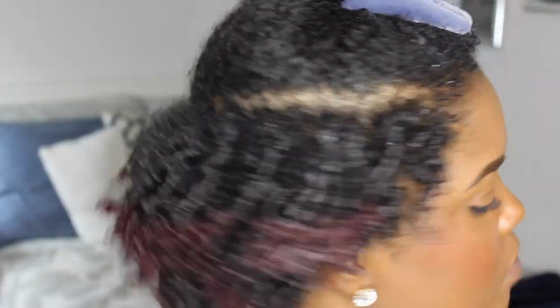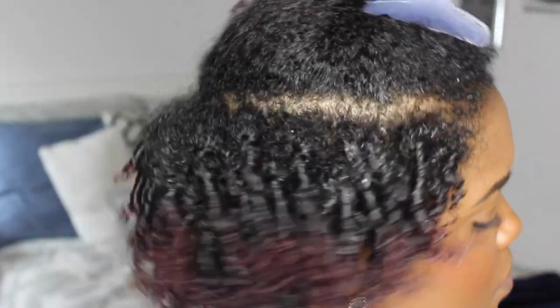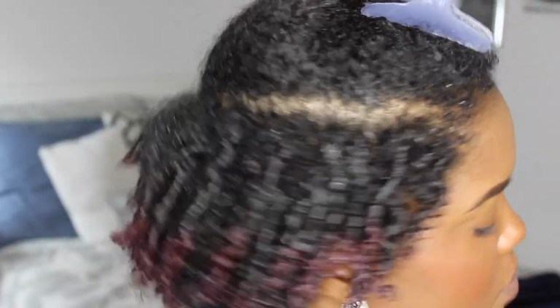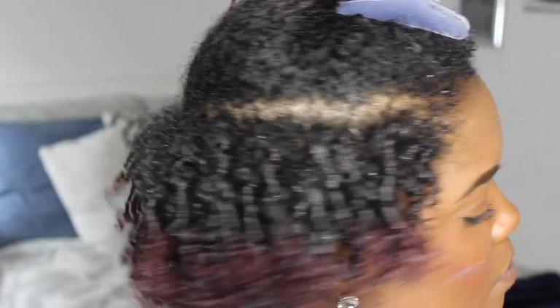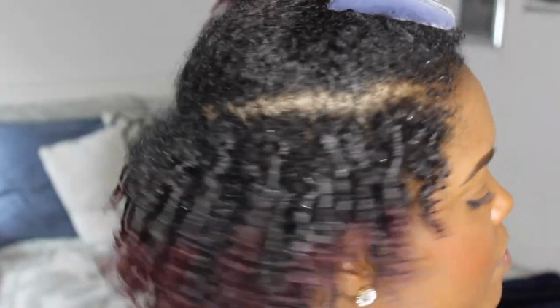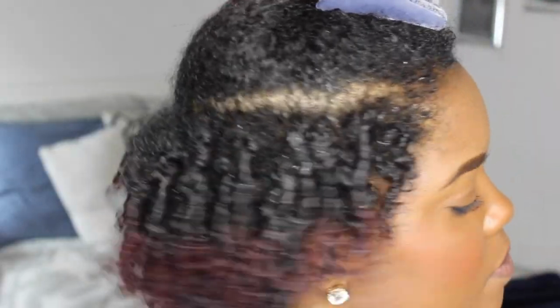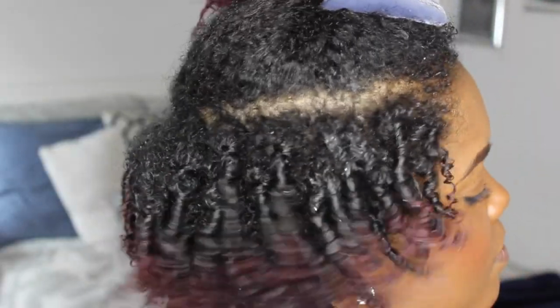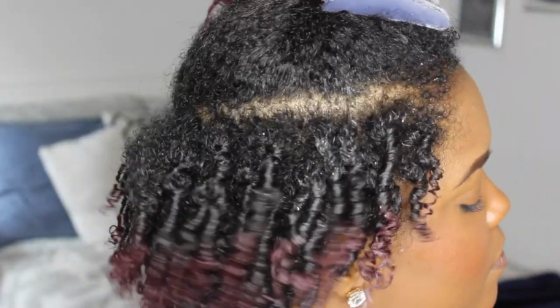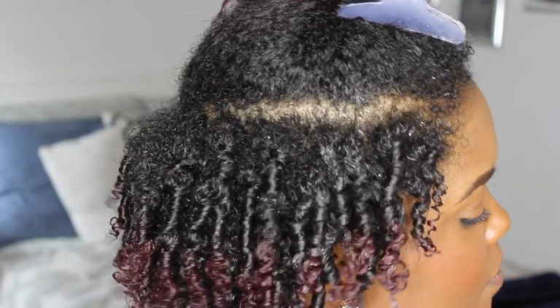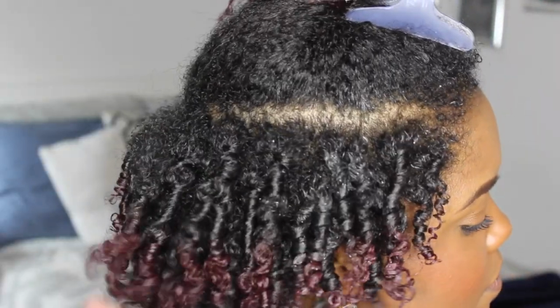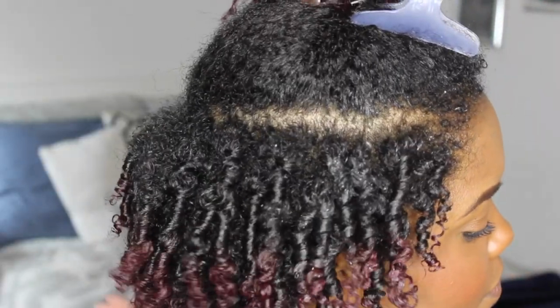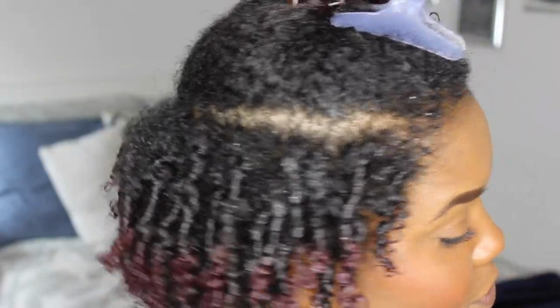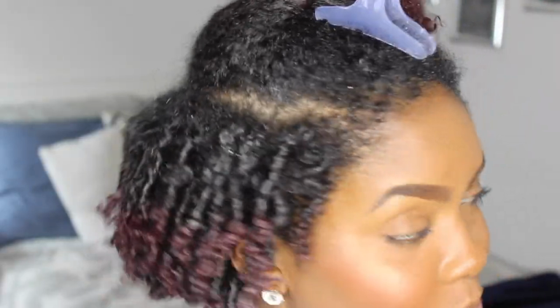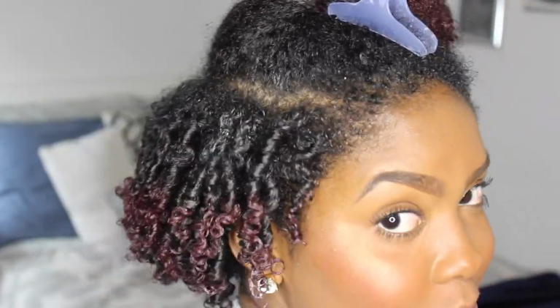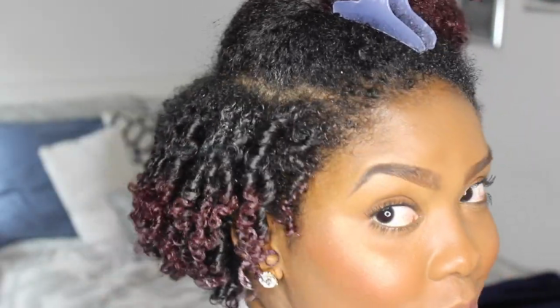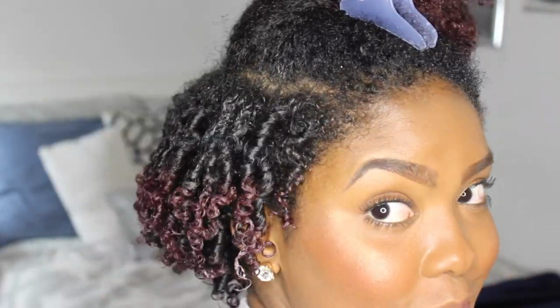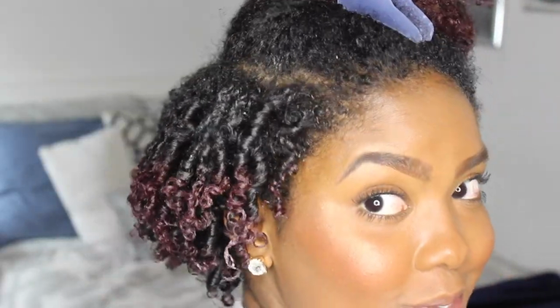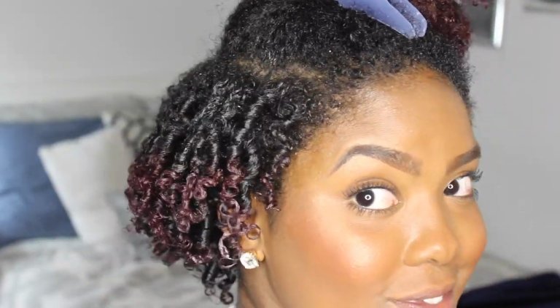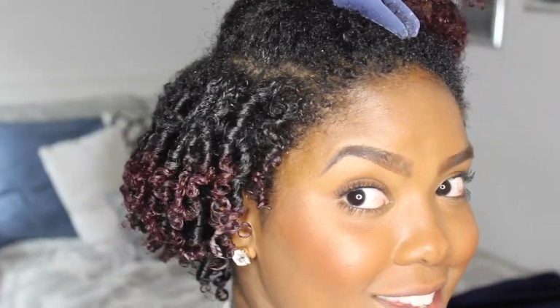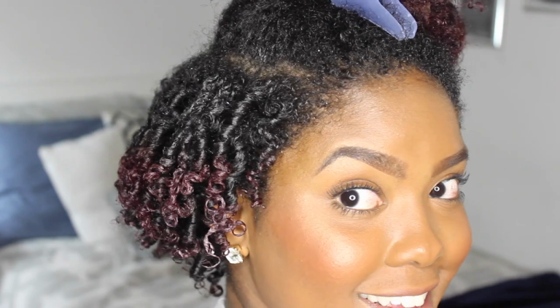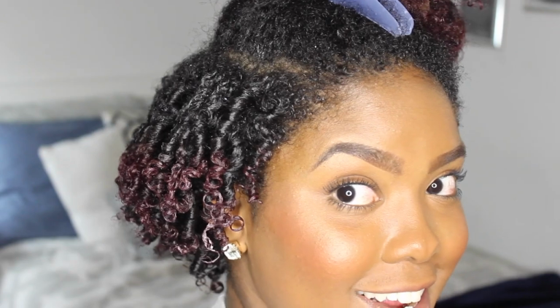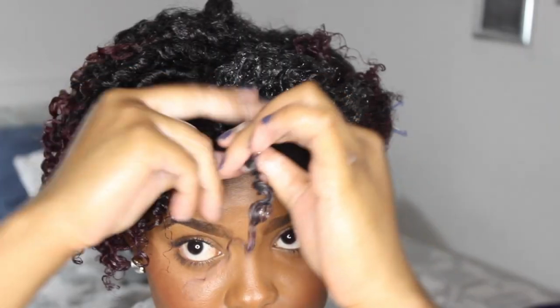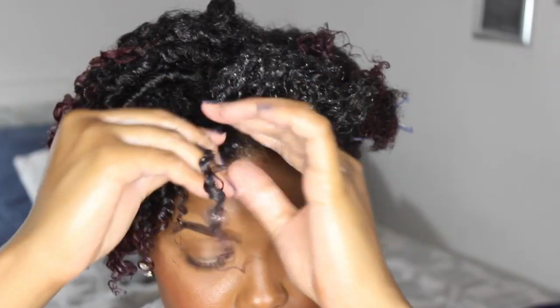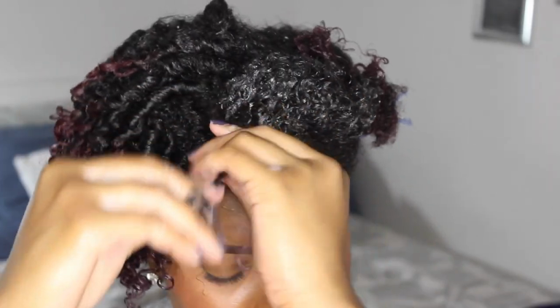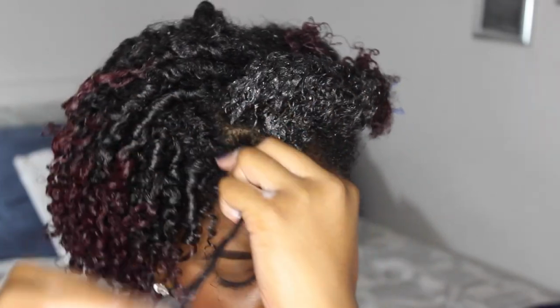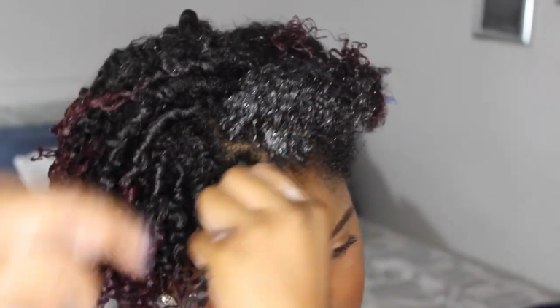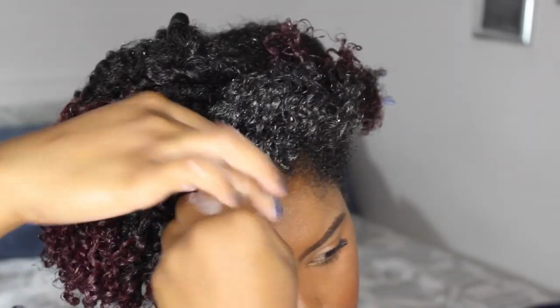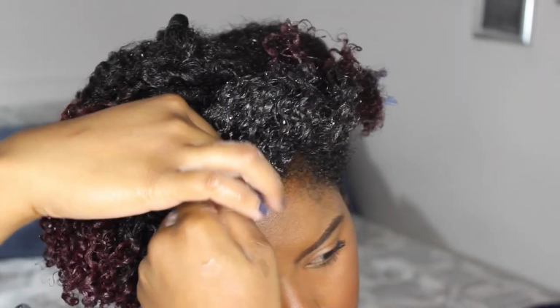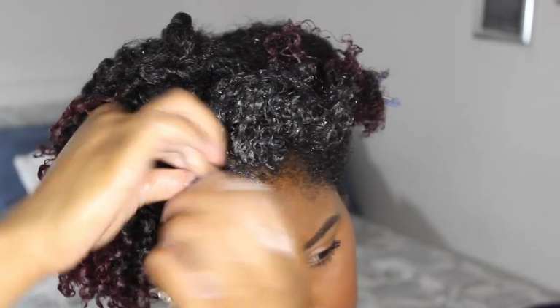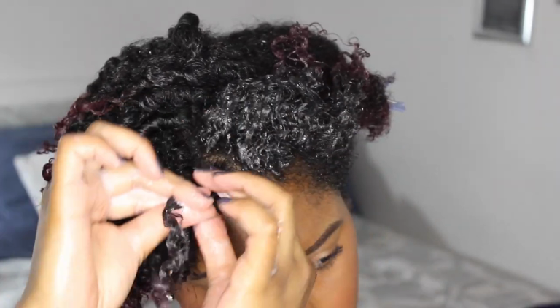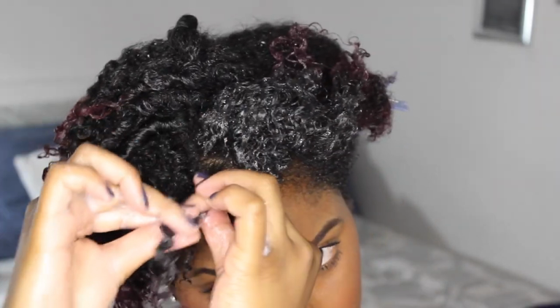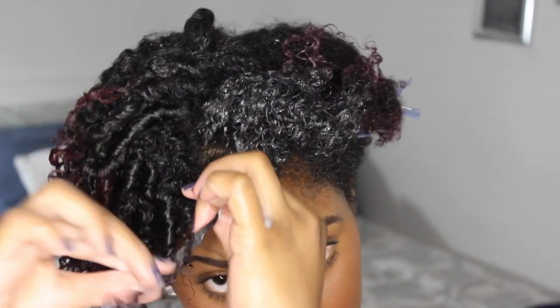As you can see, my hair is nice and coiled — we're getting some good progress here — so I'm just going to keep moving to the front.